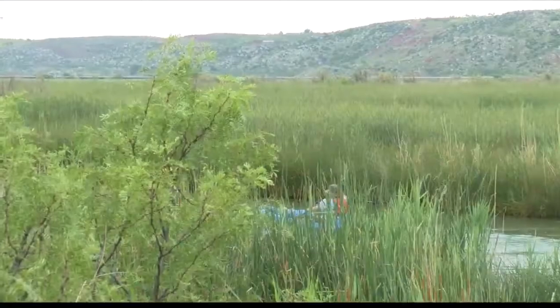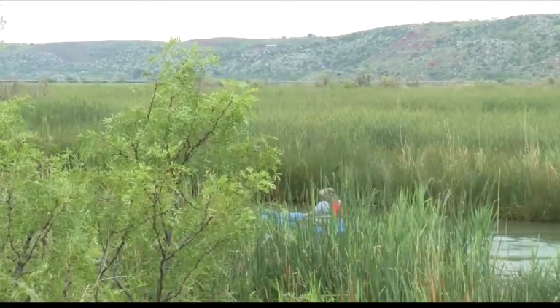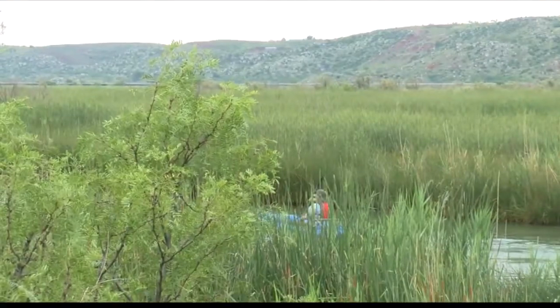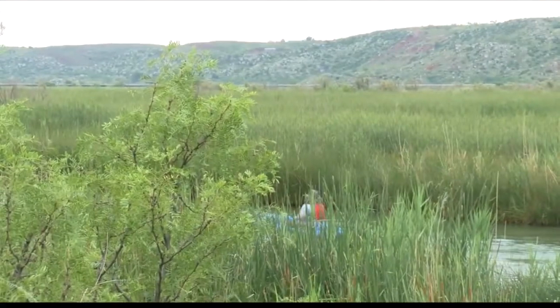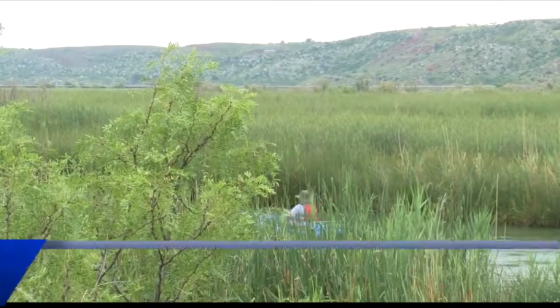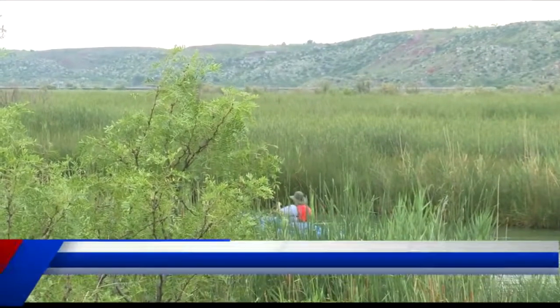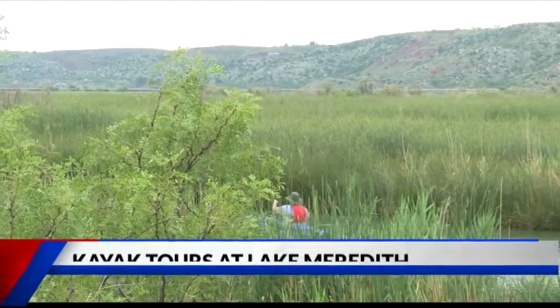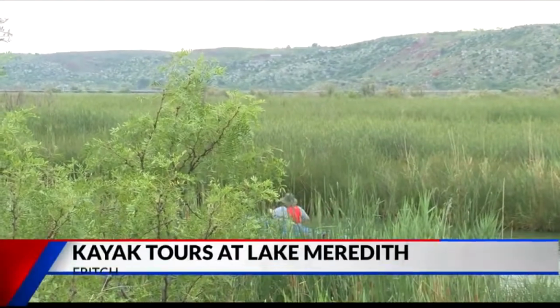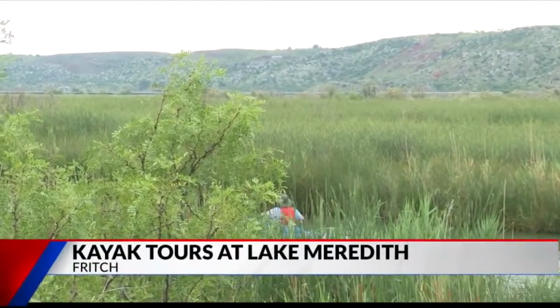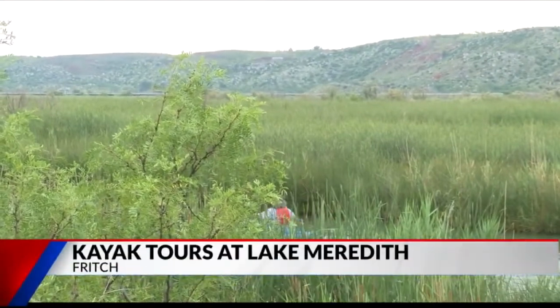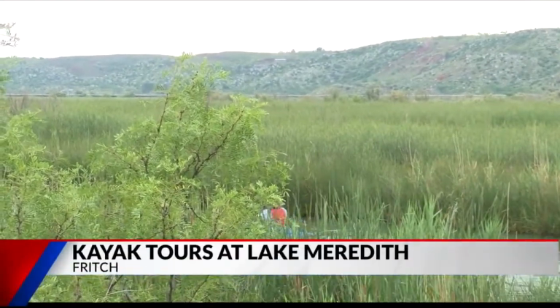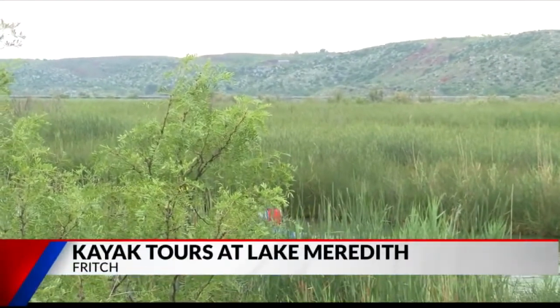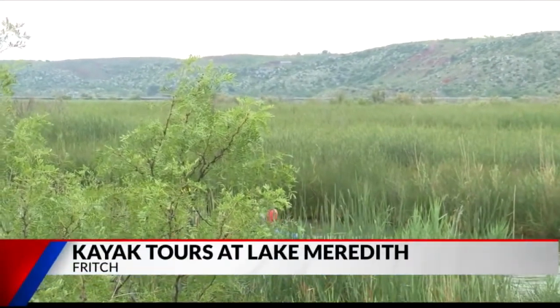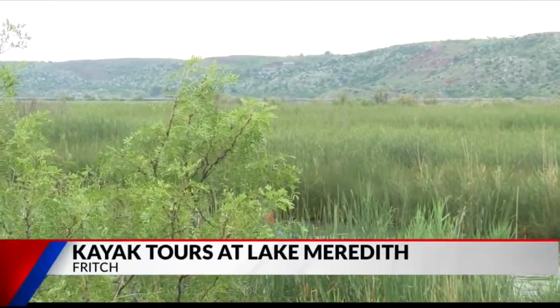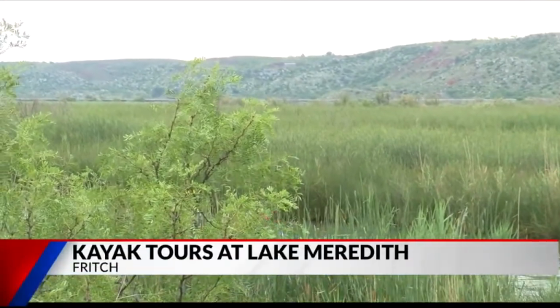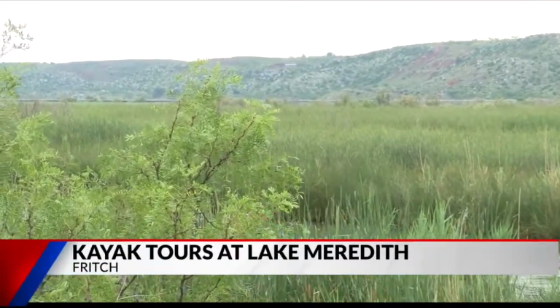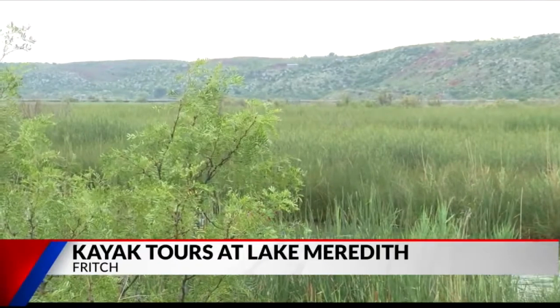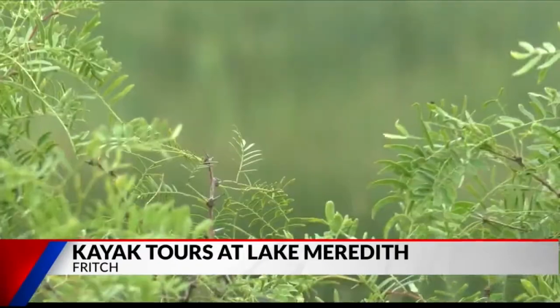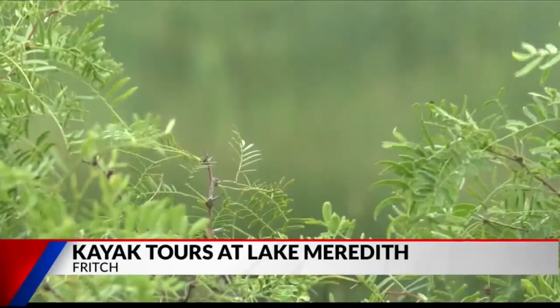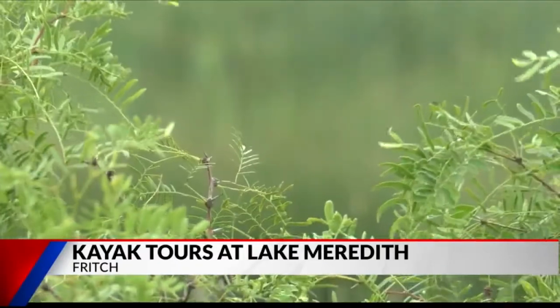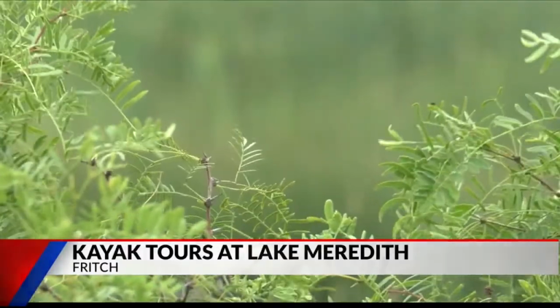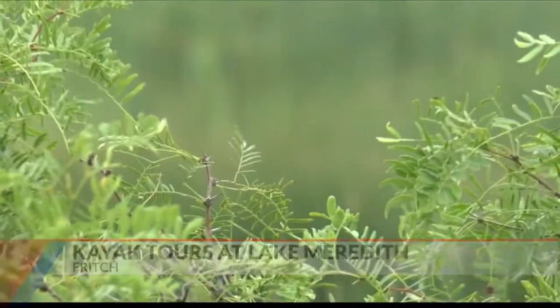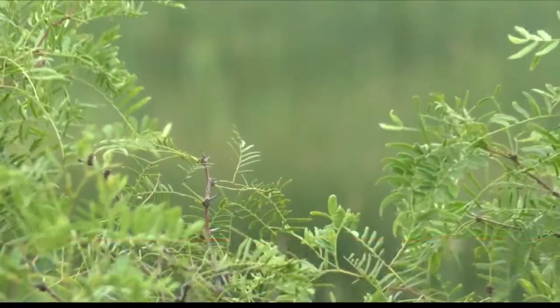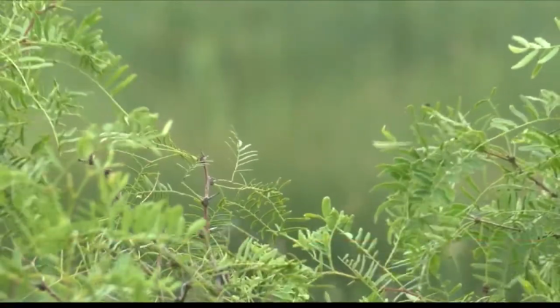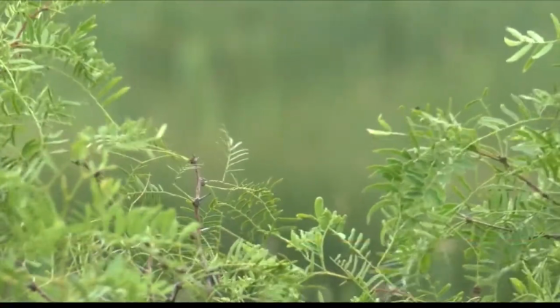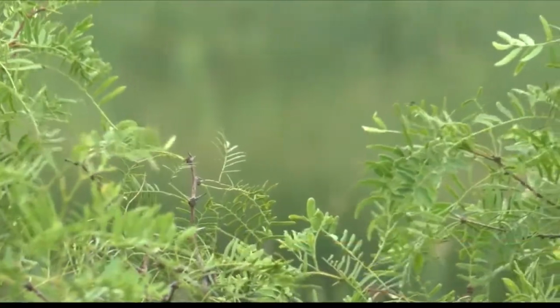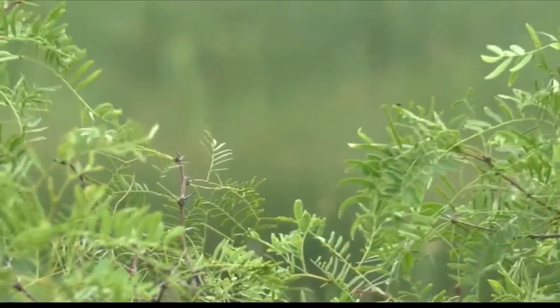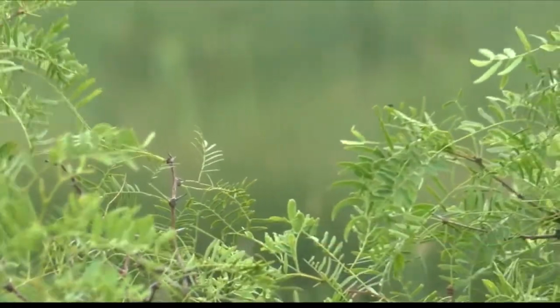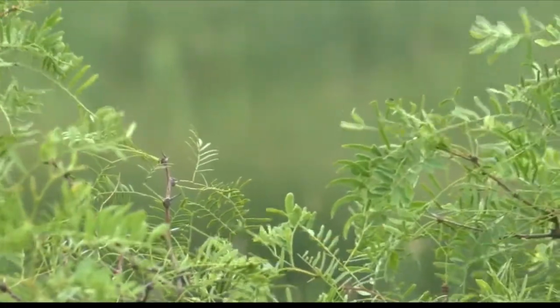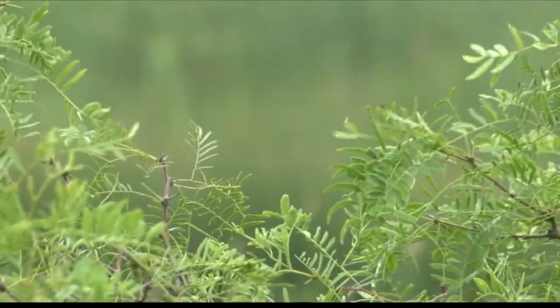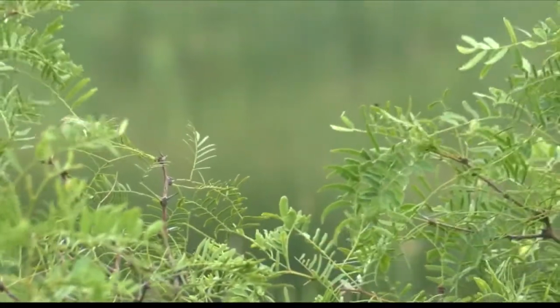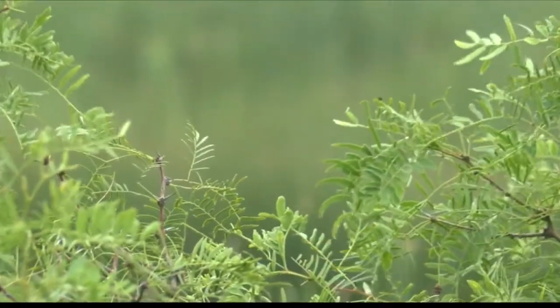Around 9 in the morning, people arrive at the Stilling Basin at Lake Meredith National Recreation Area to take a tour of Spring Canyon.